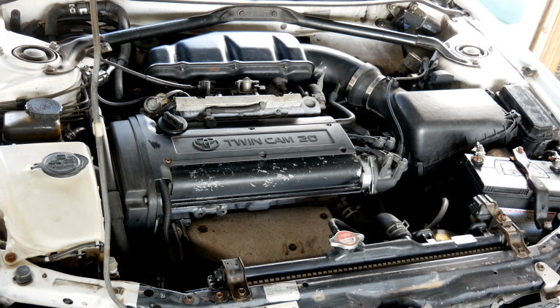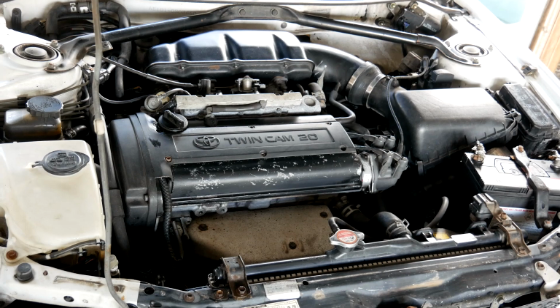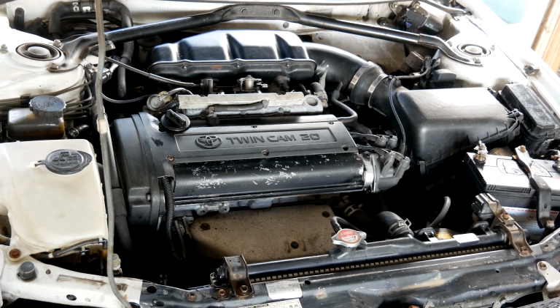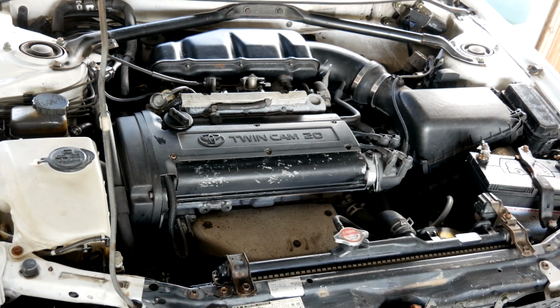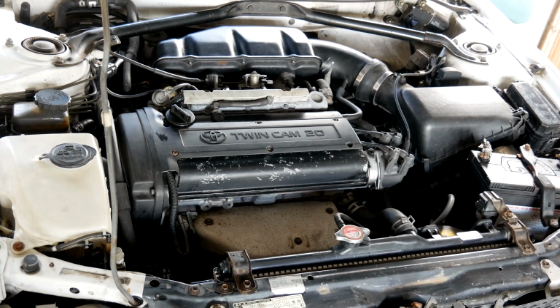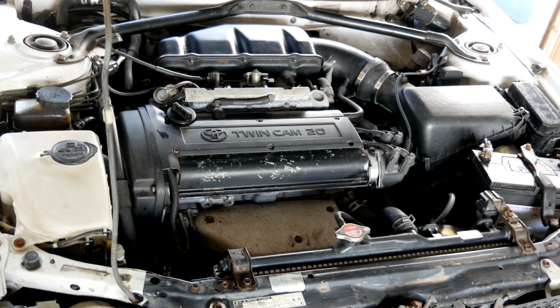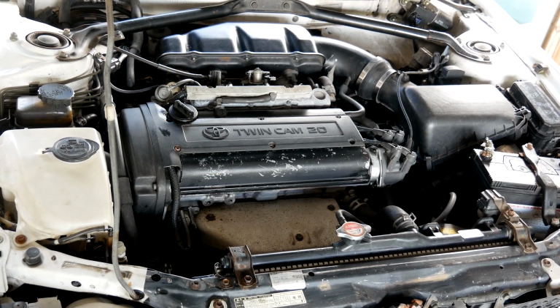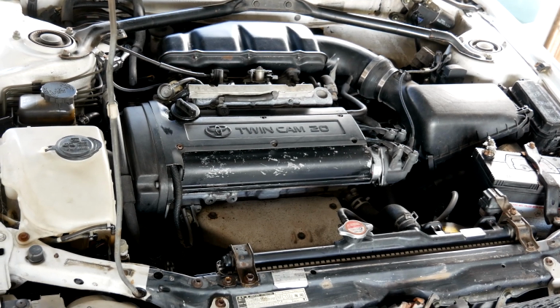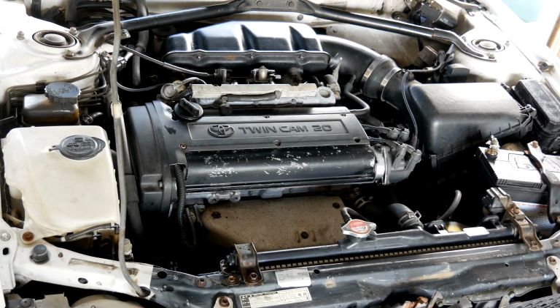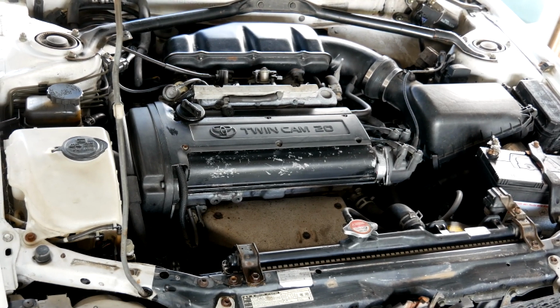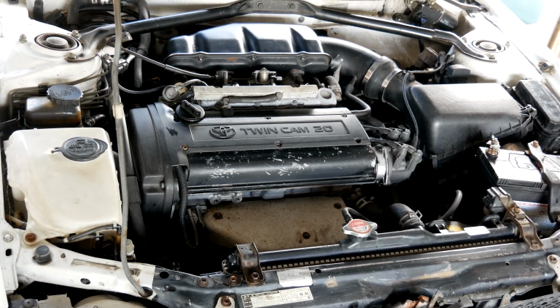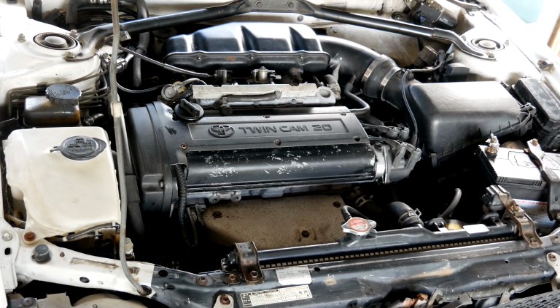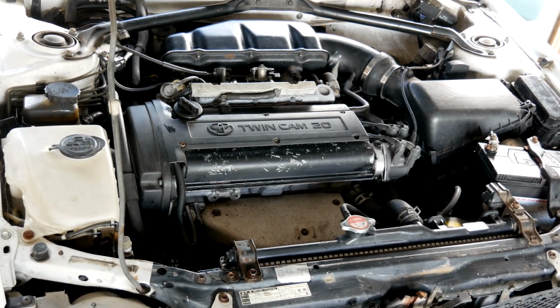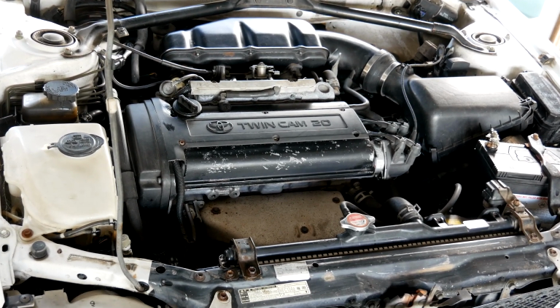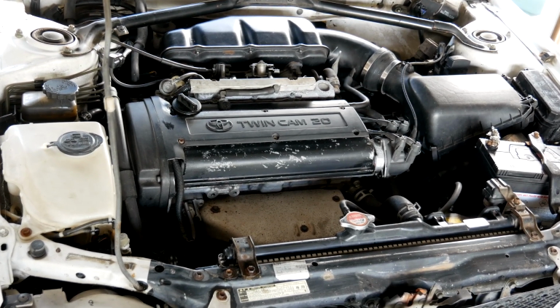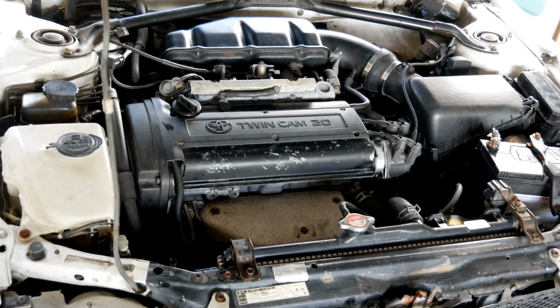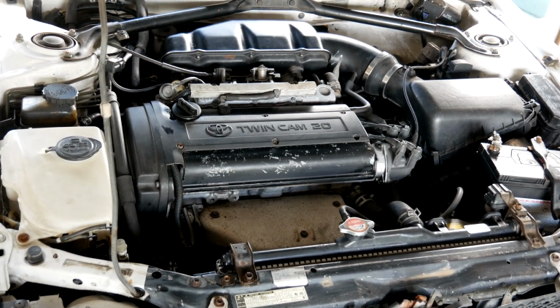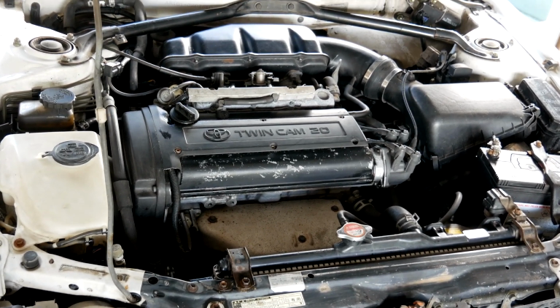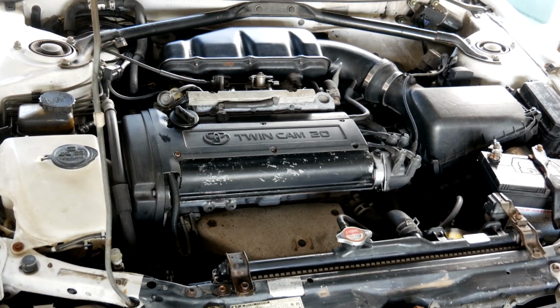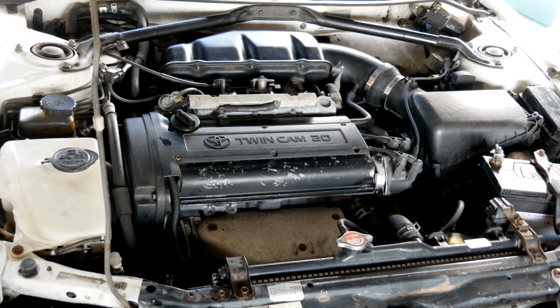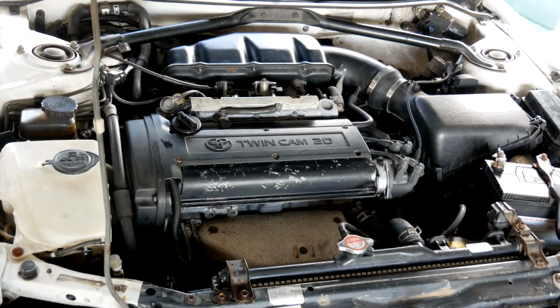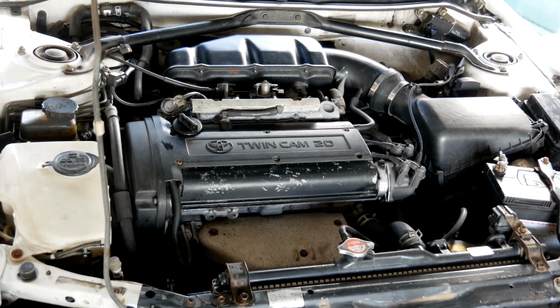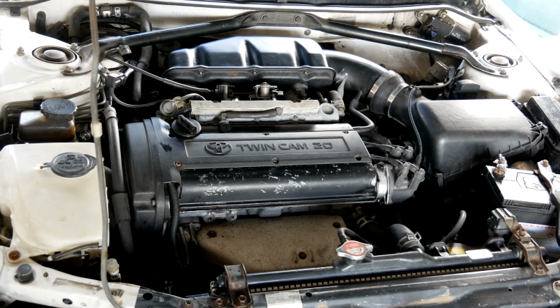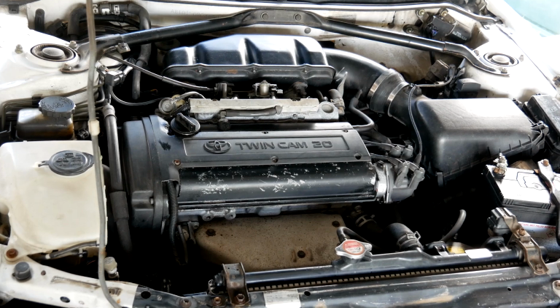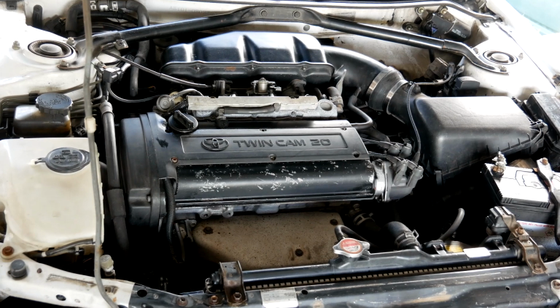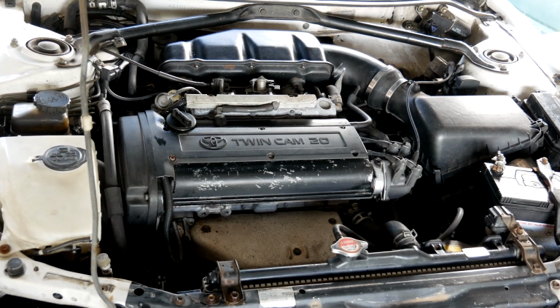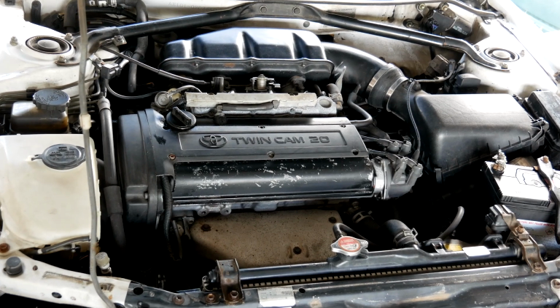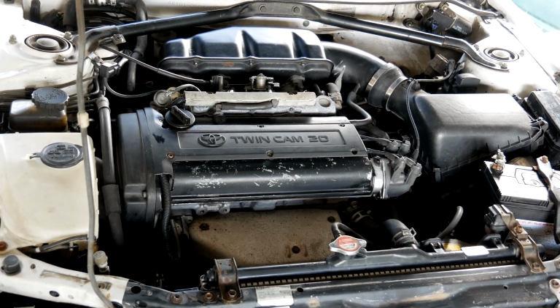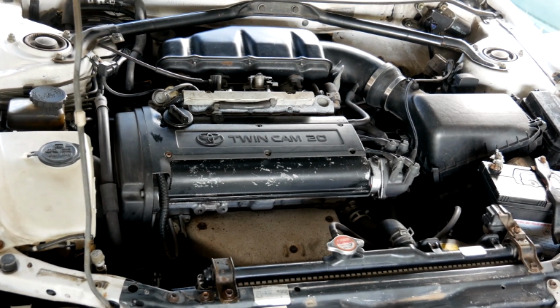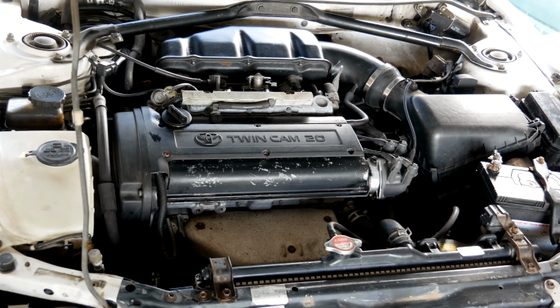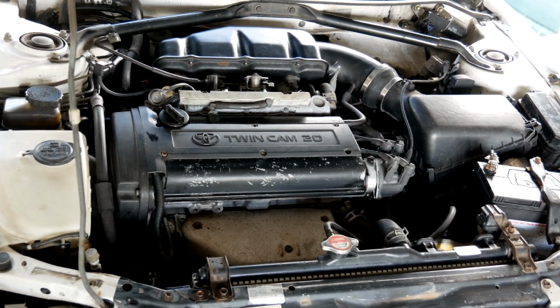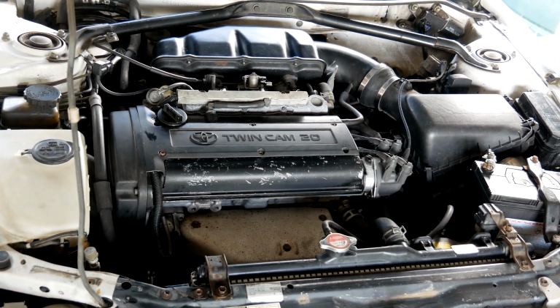We managed to make the engine more efficient in the low load testing, using less fuel to make the same power. Happy days.